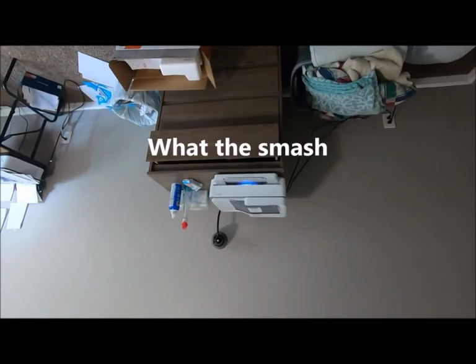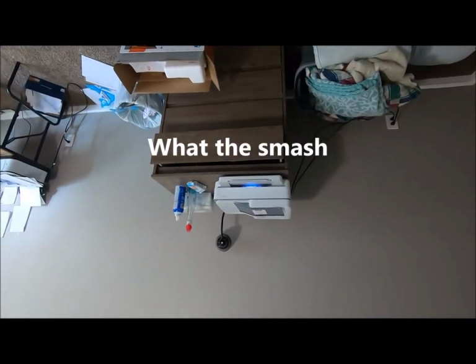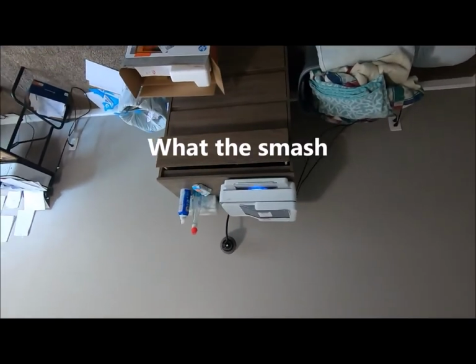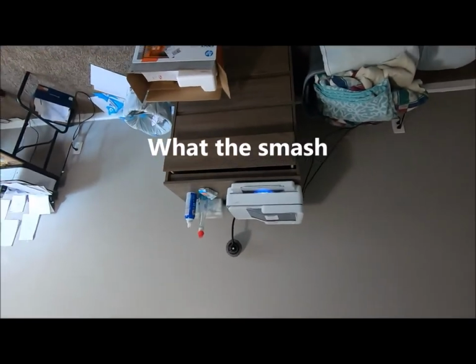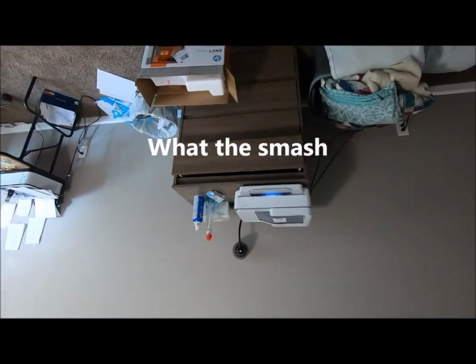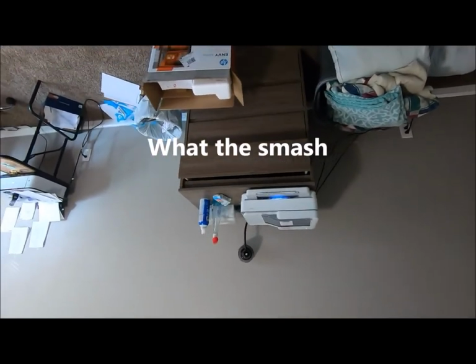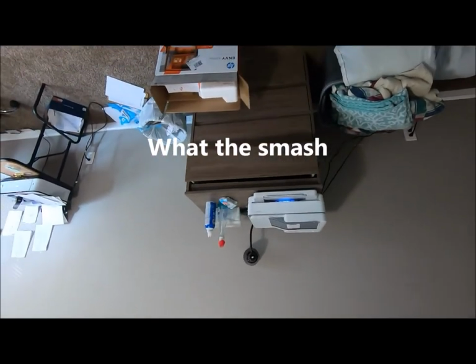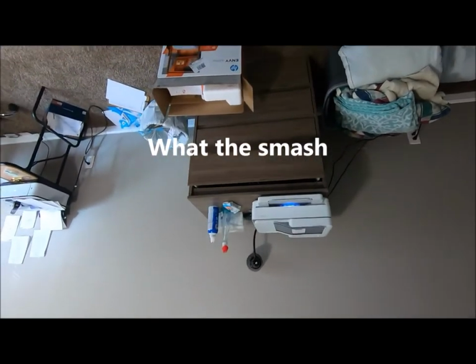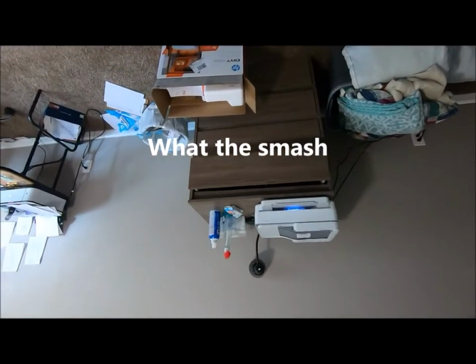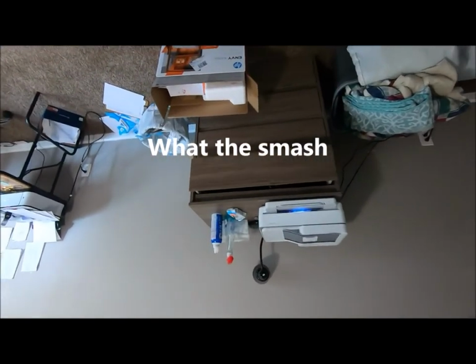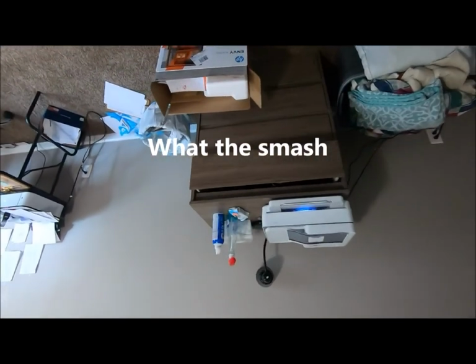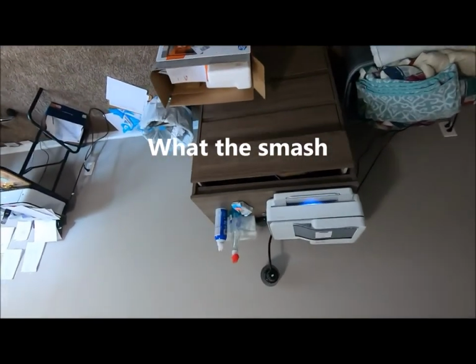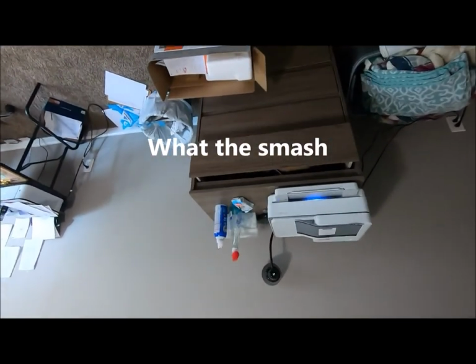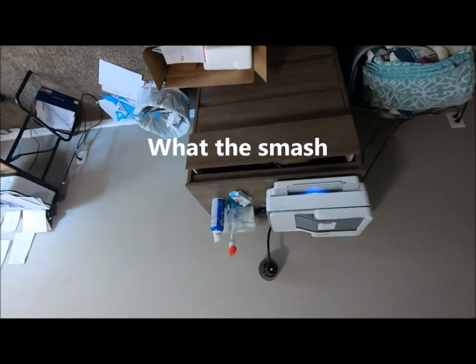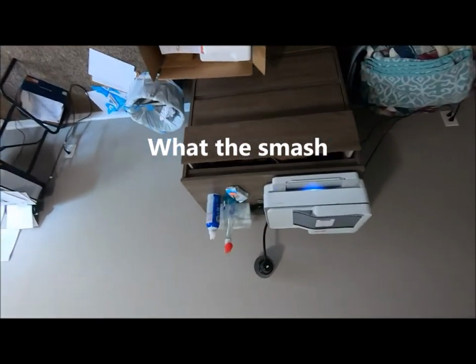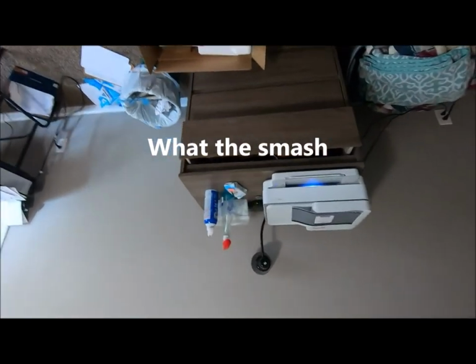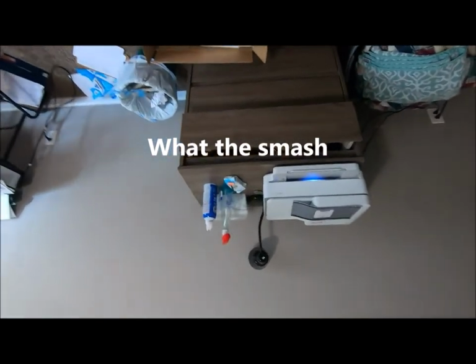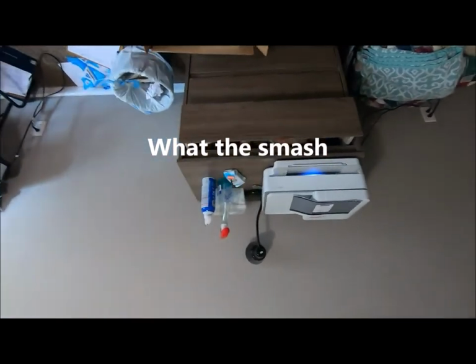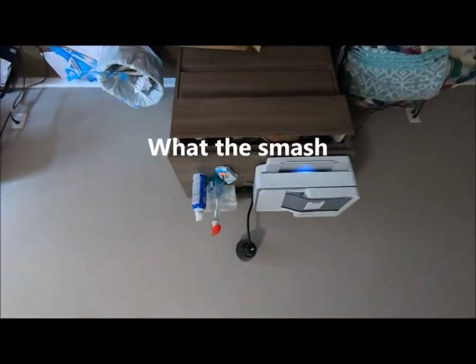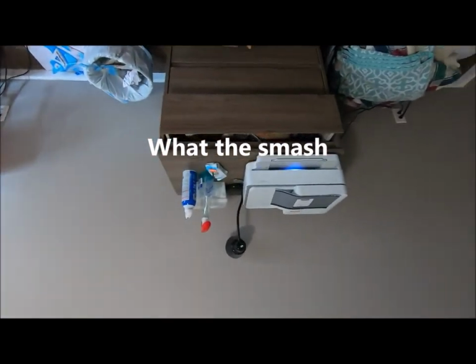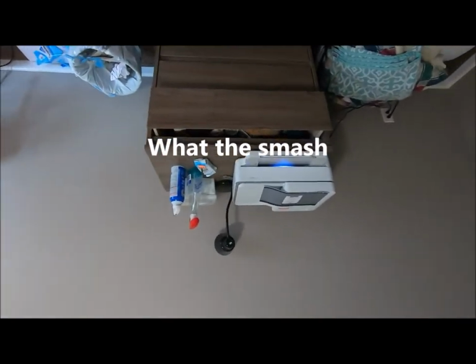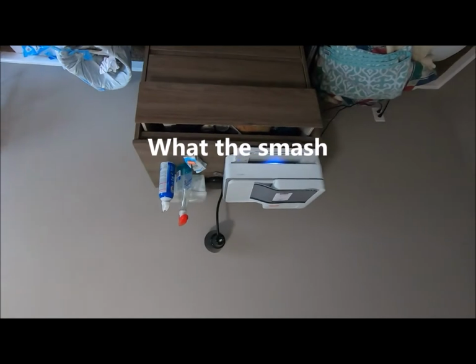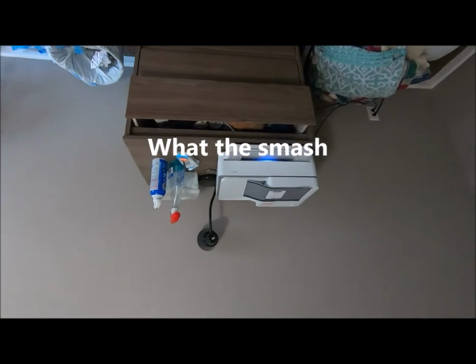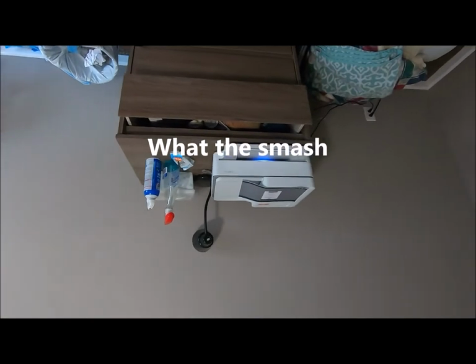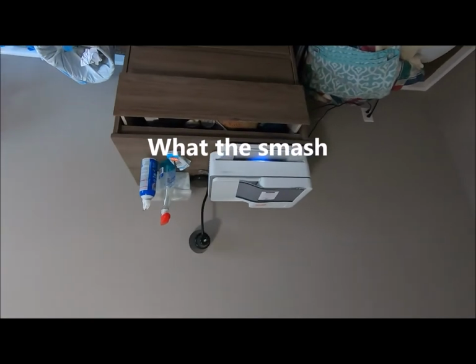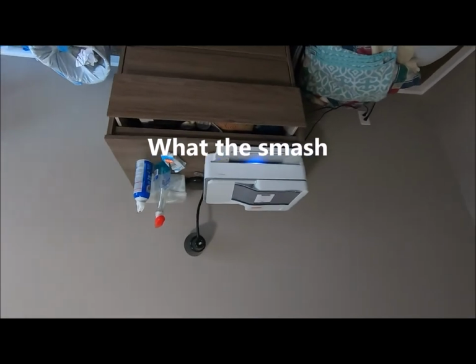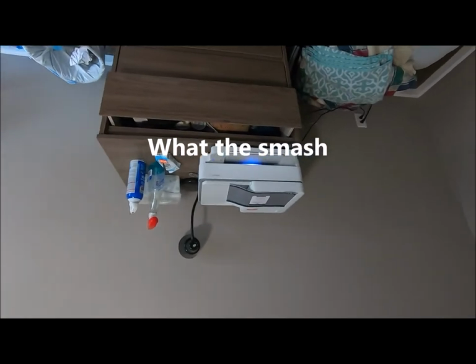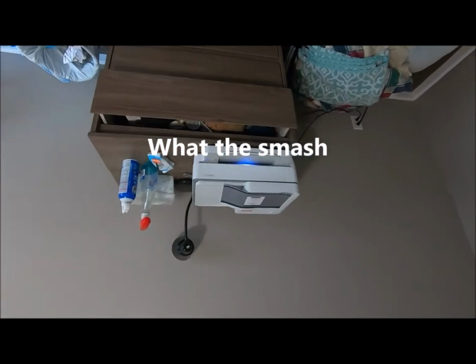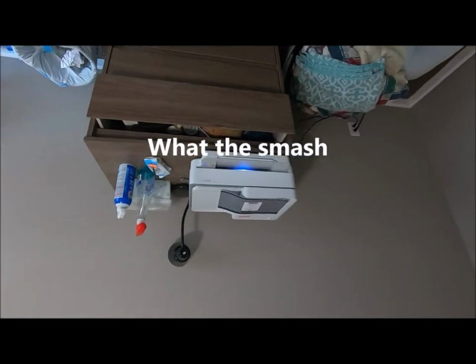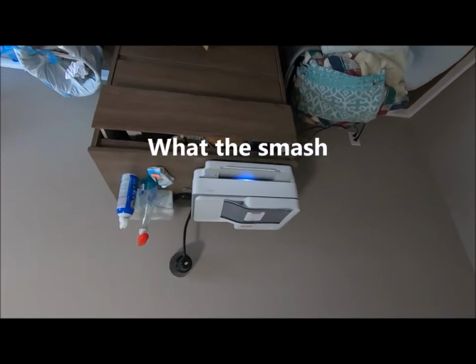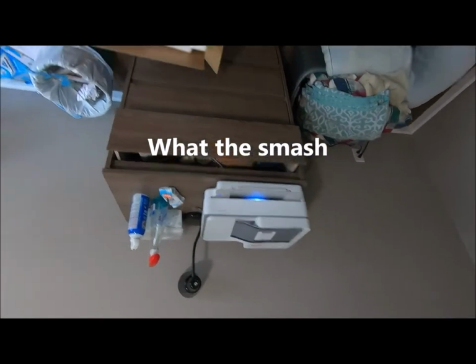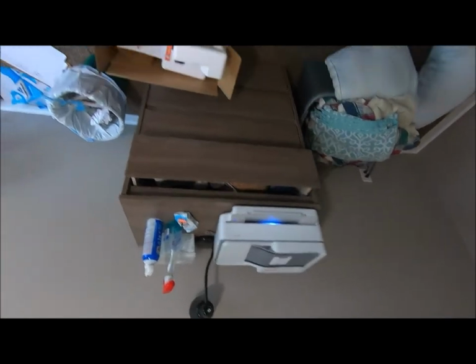Alright guys, Black is here. I want y'all to check out my new printer.